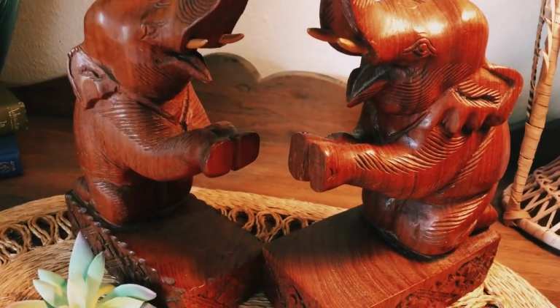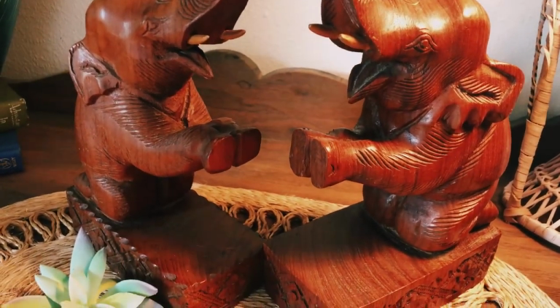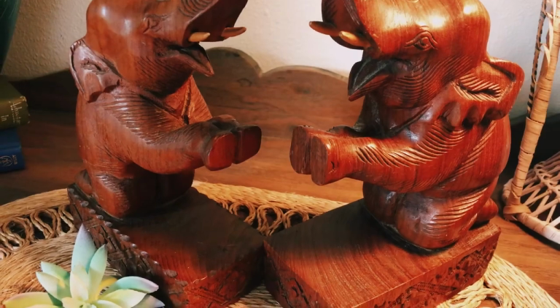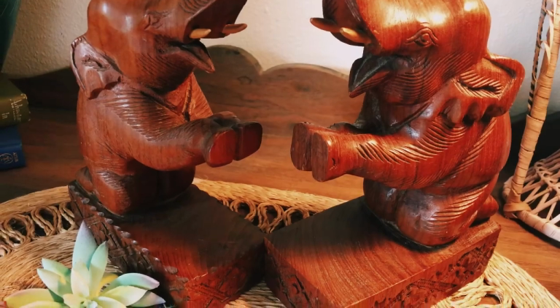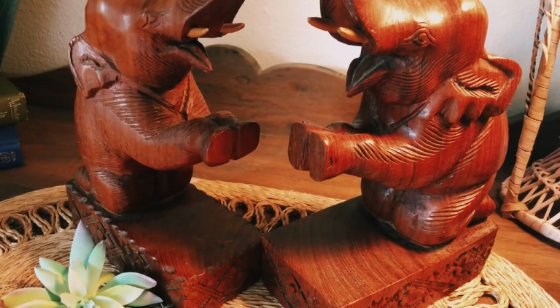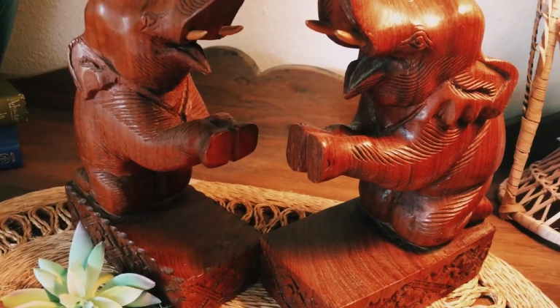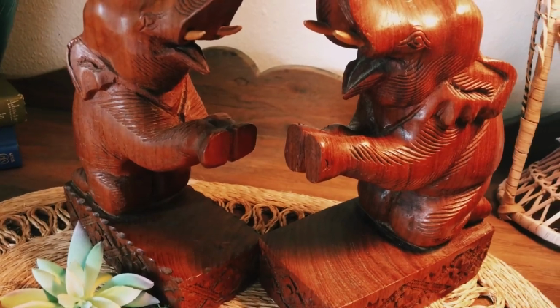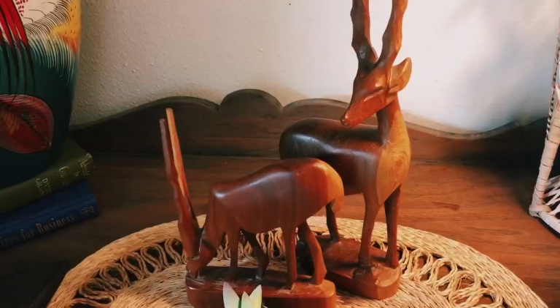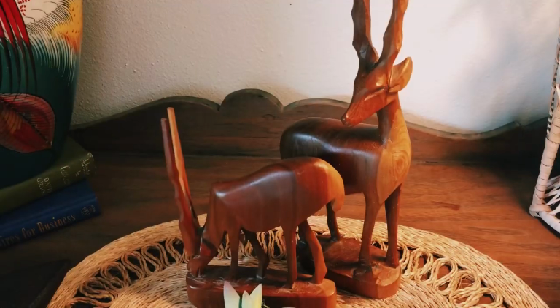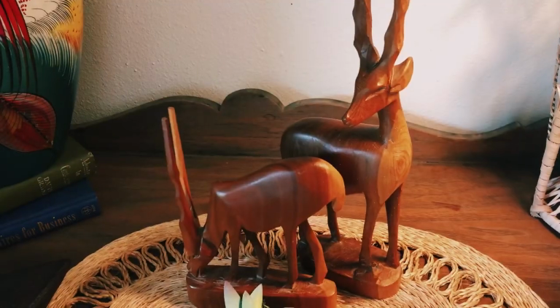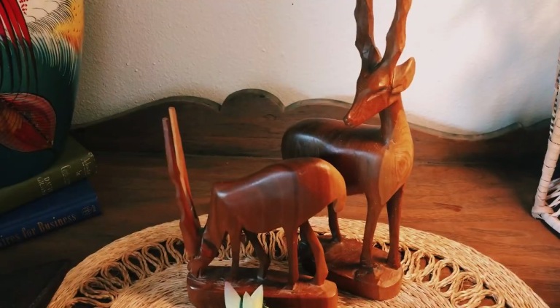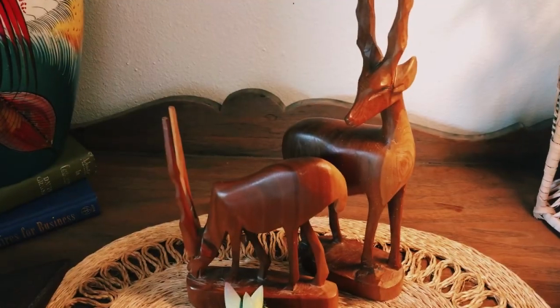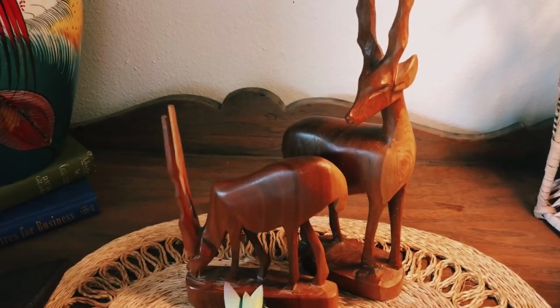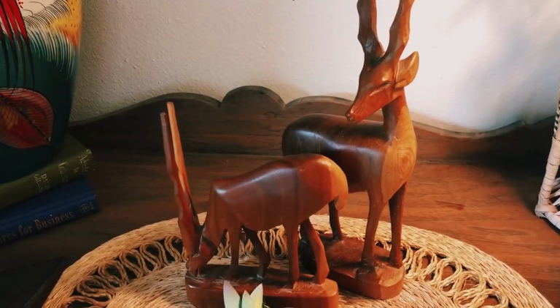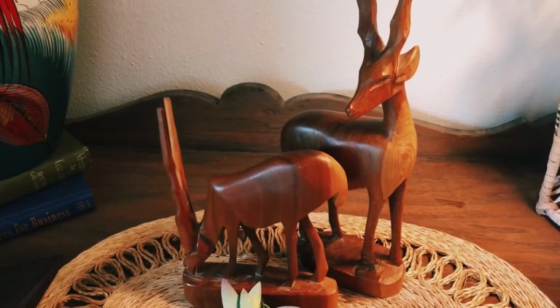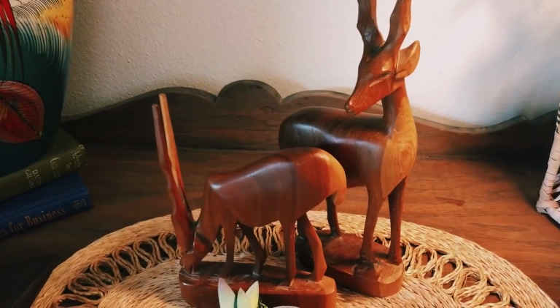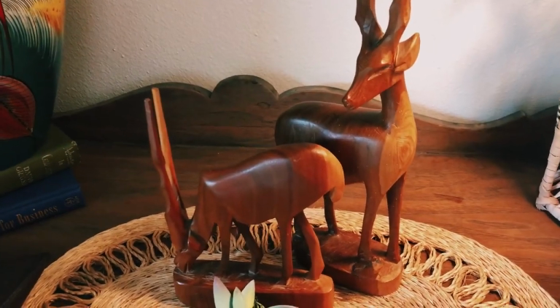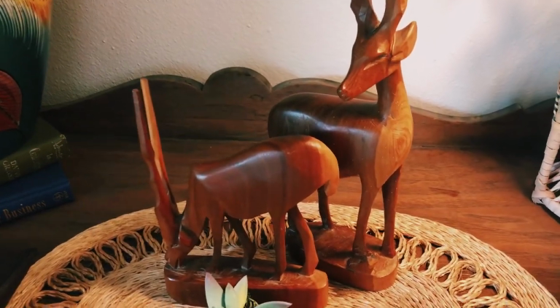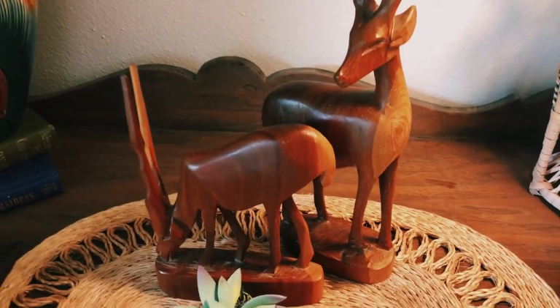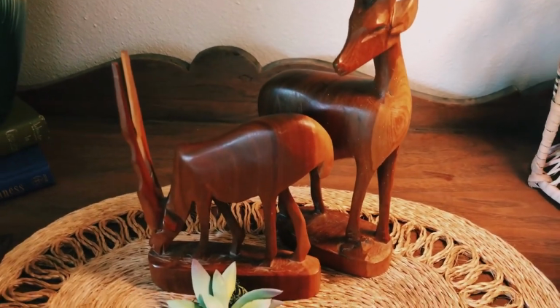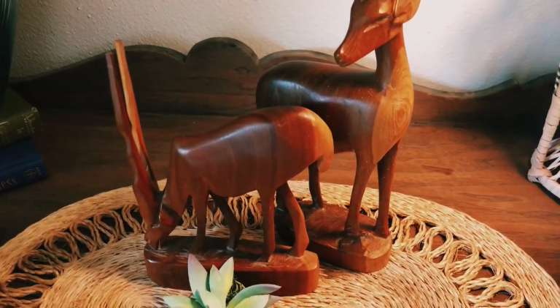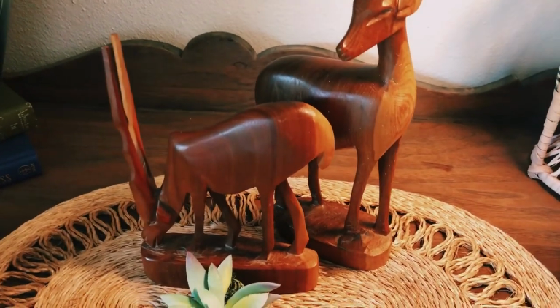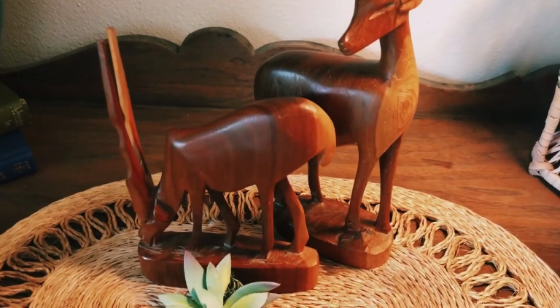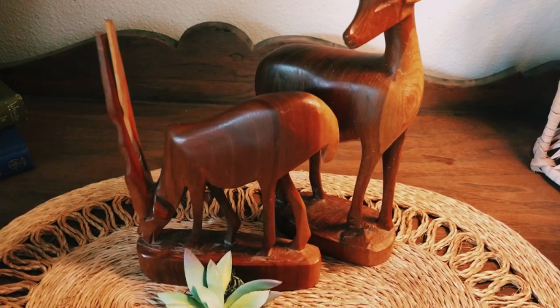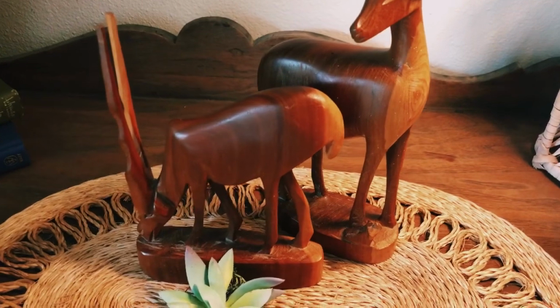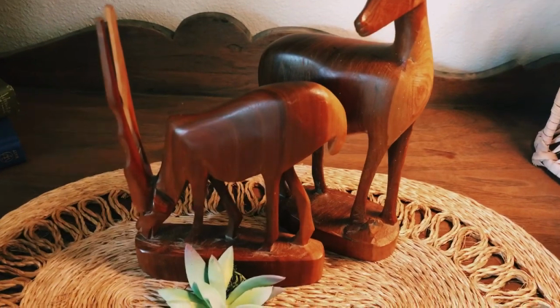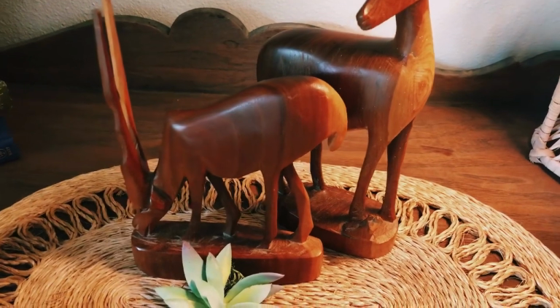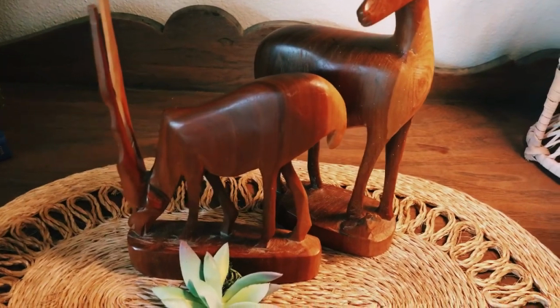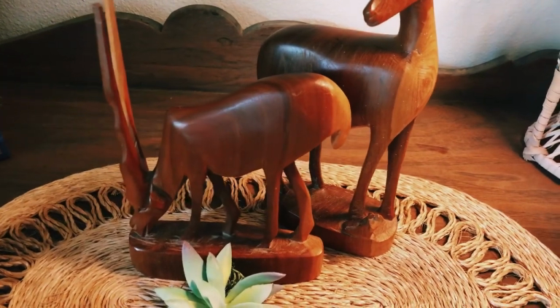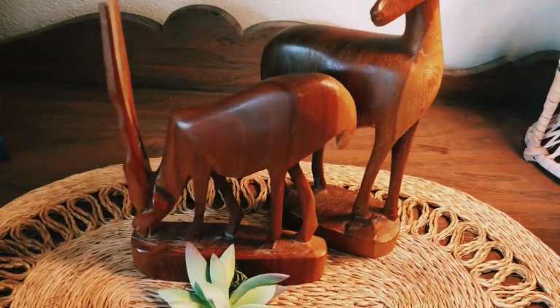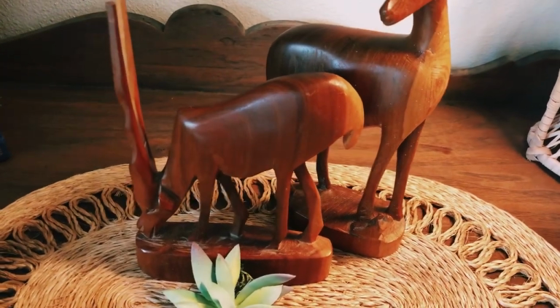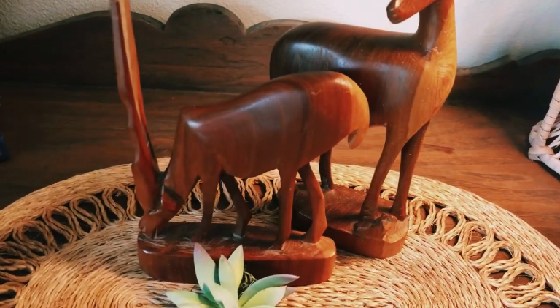Wow, those elephant bookends are so beautiful, as well as these gorgeous antelopes — so let's take a look at these as well.